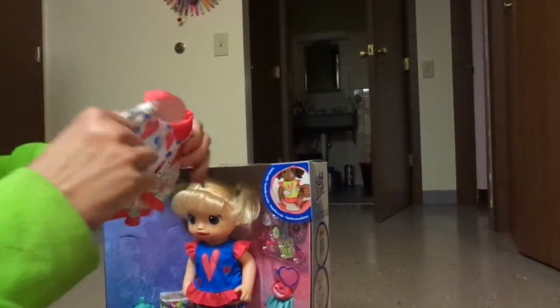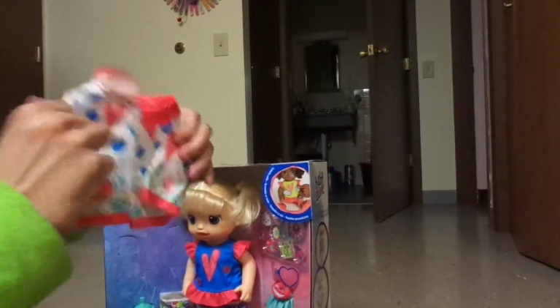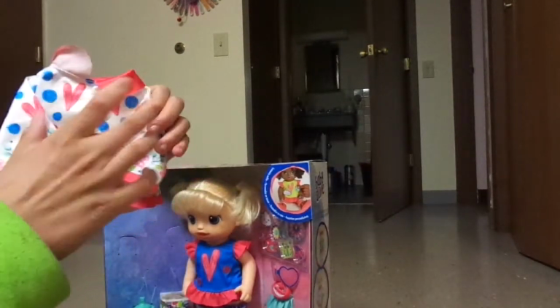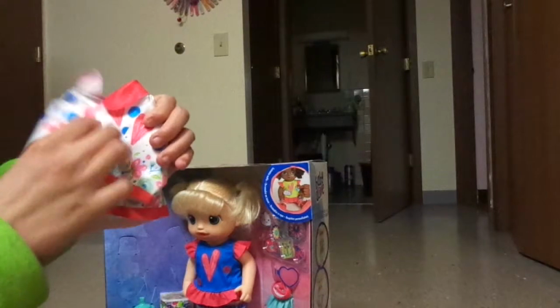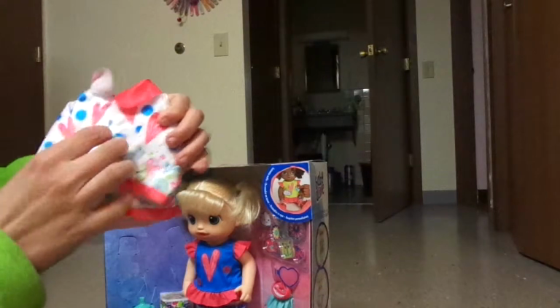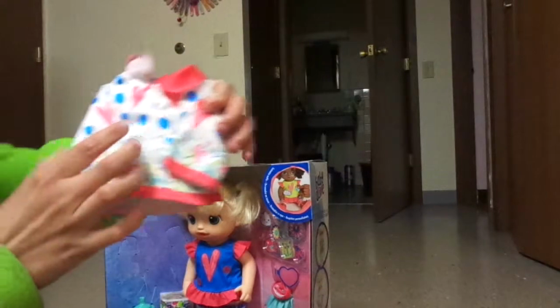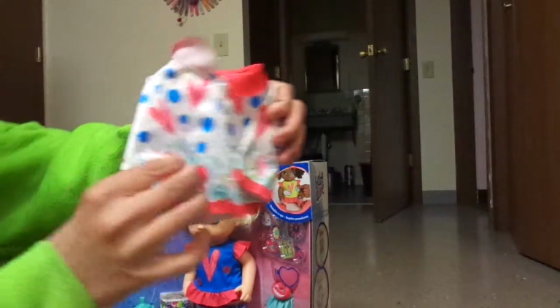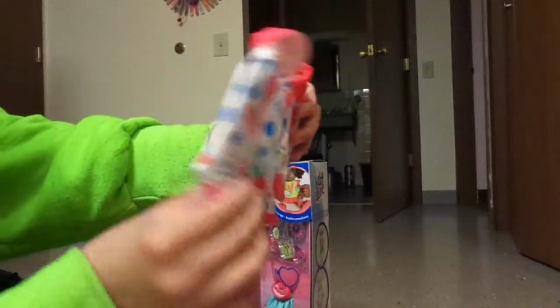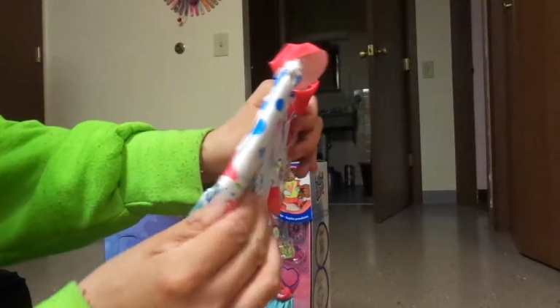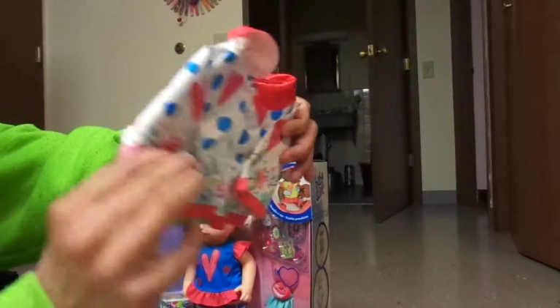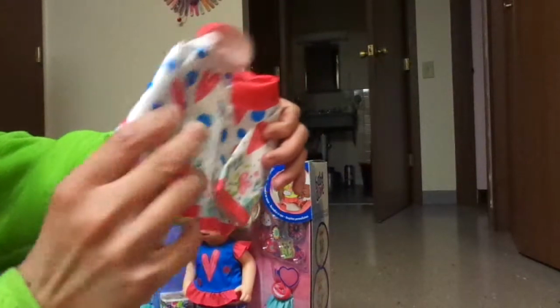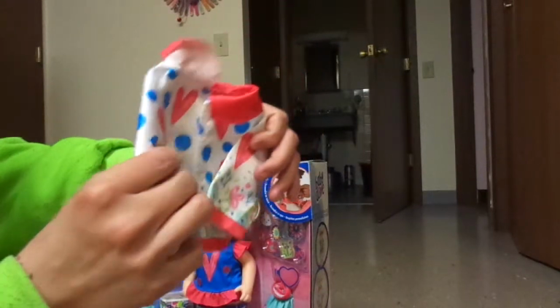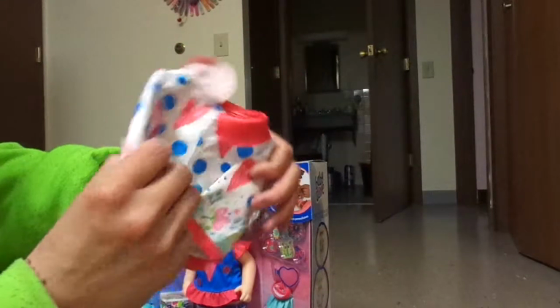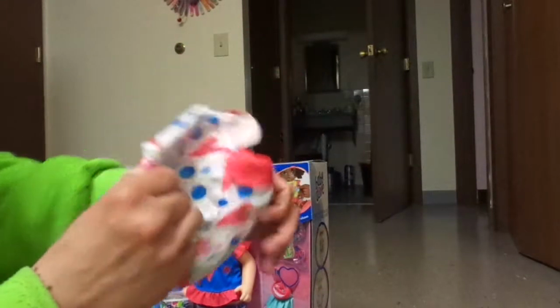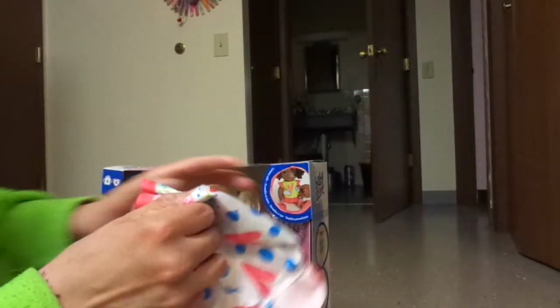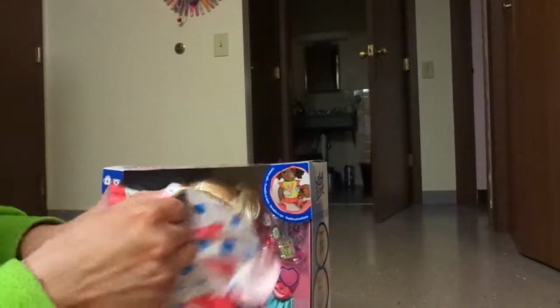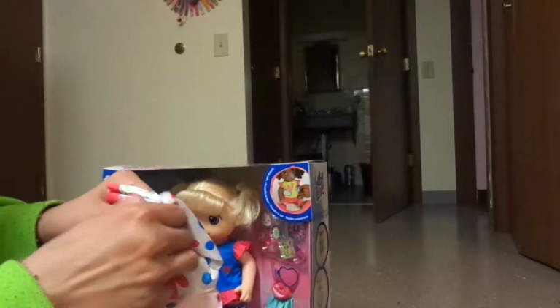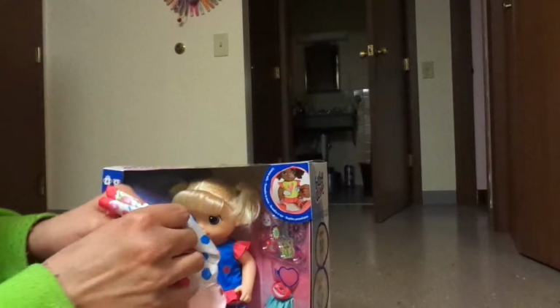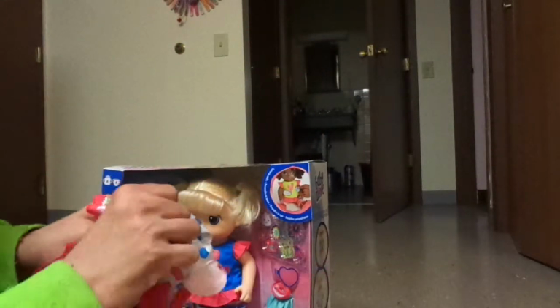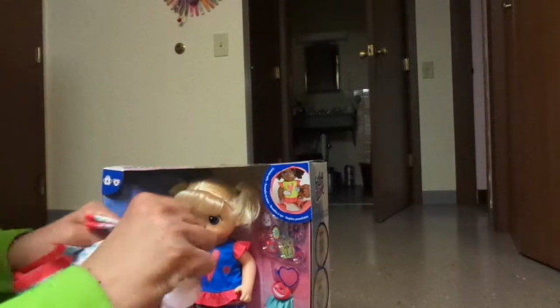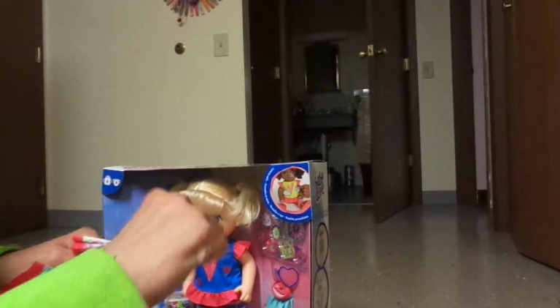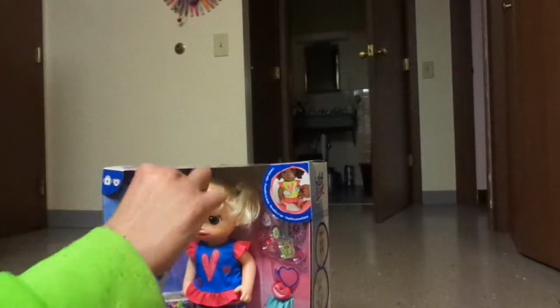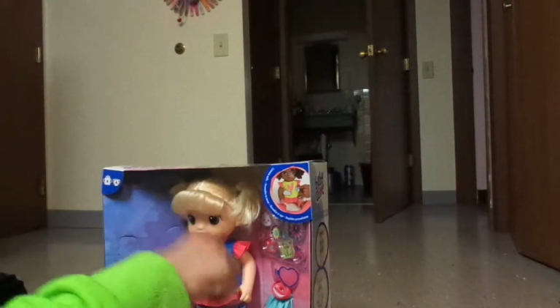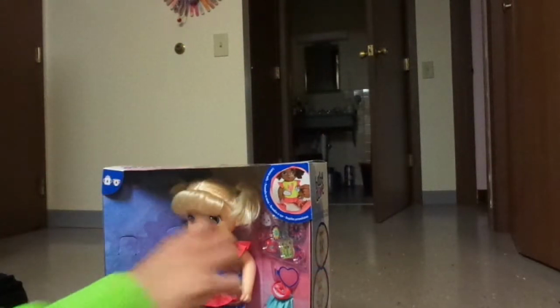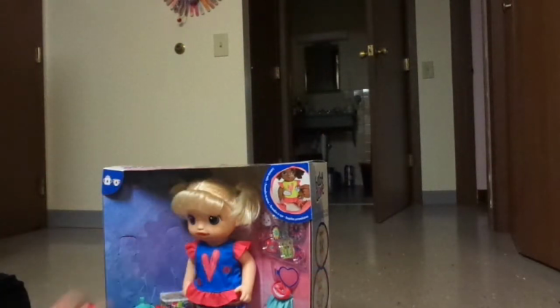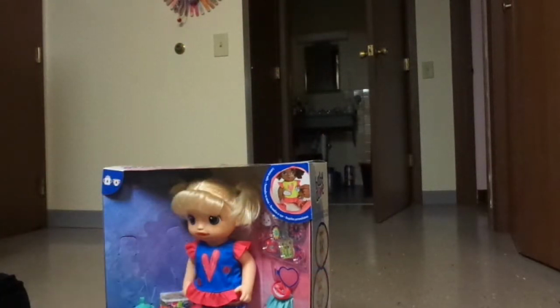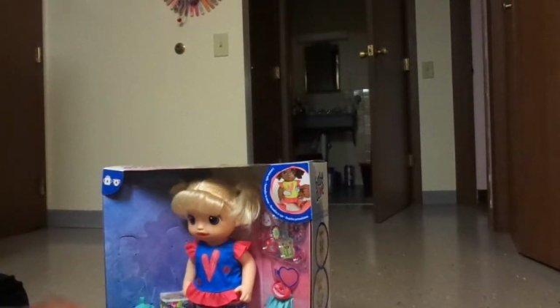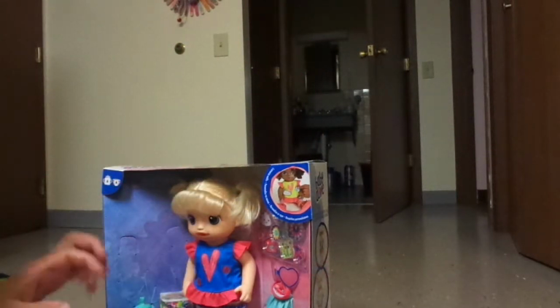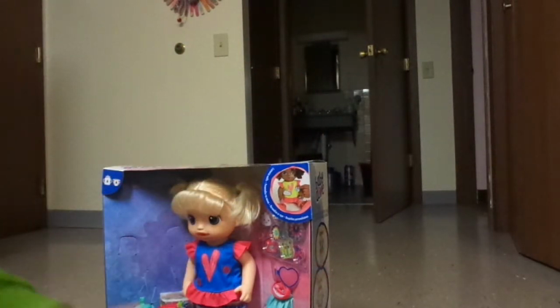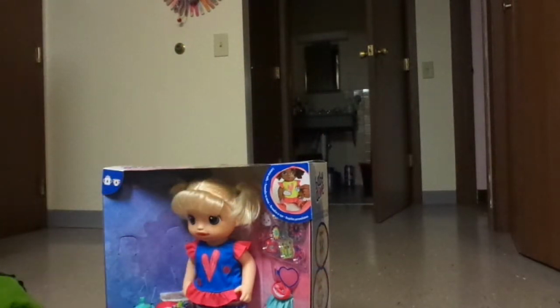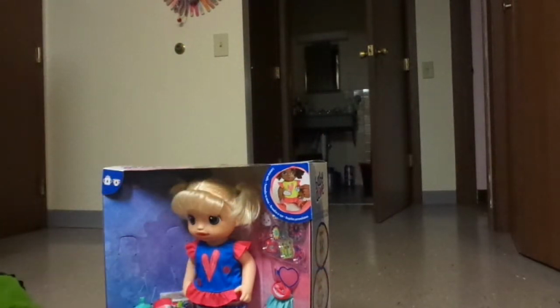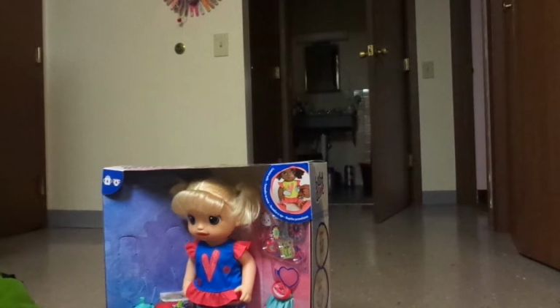I got this cute little wind jacket. Really cute.